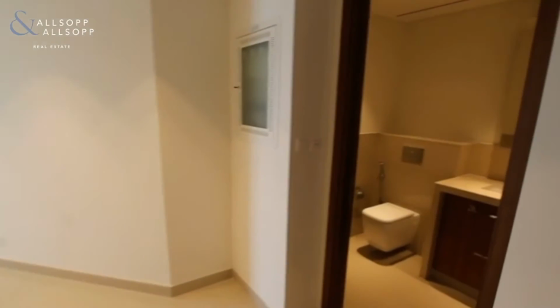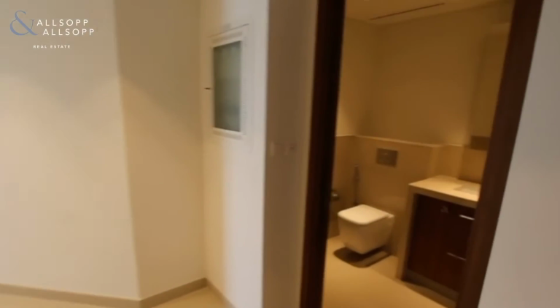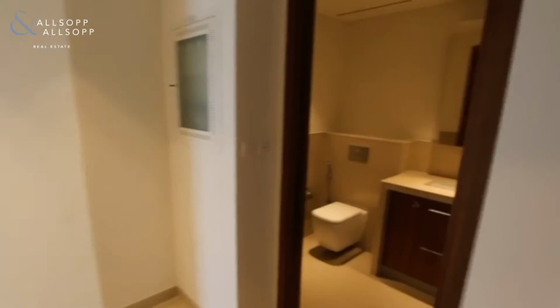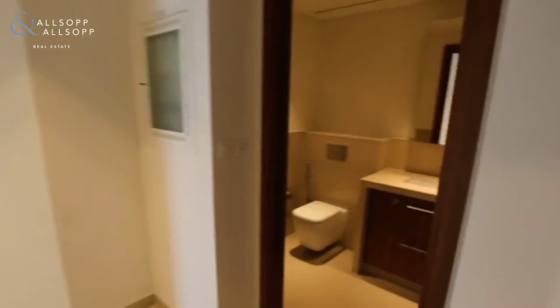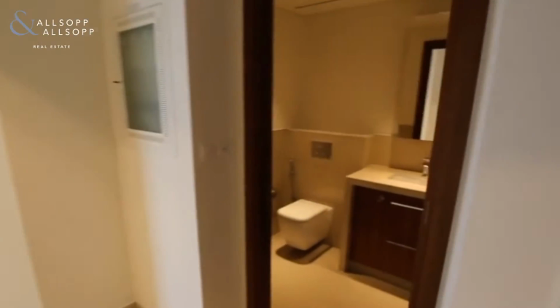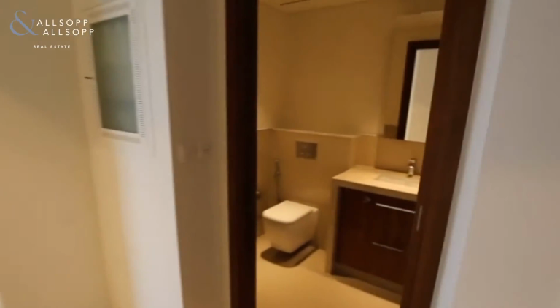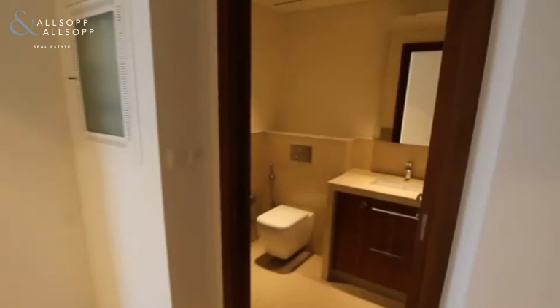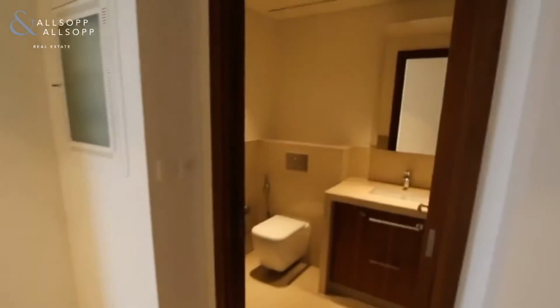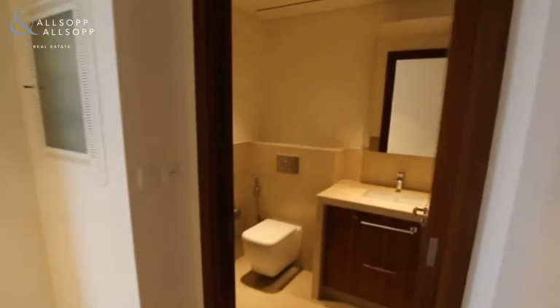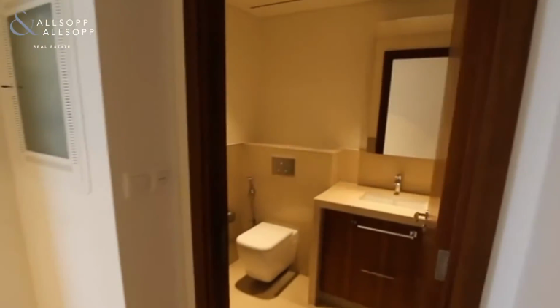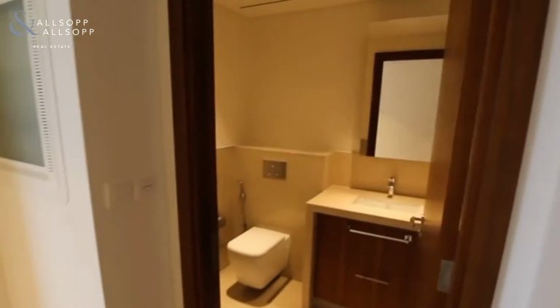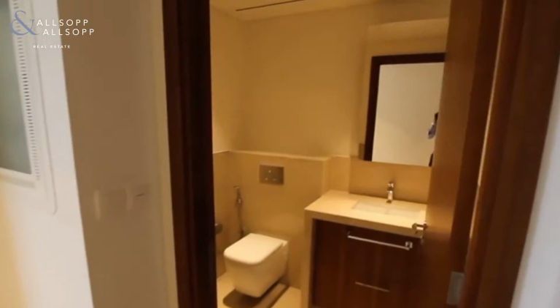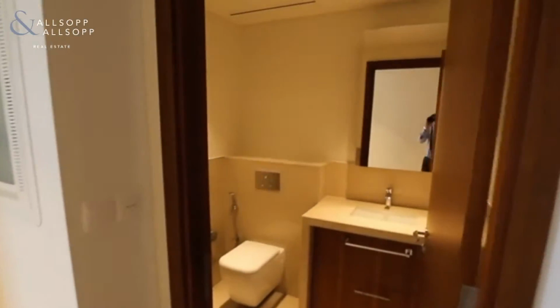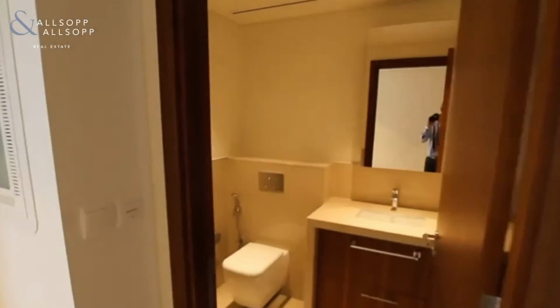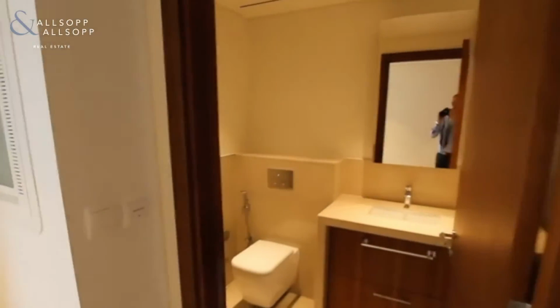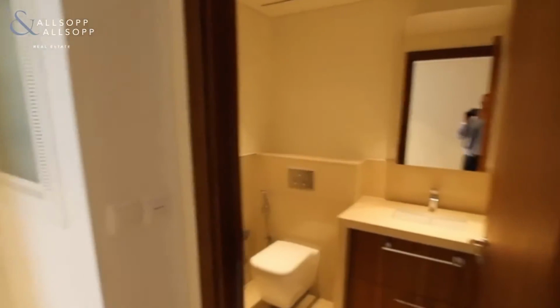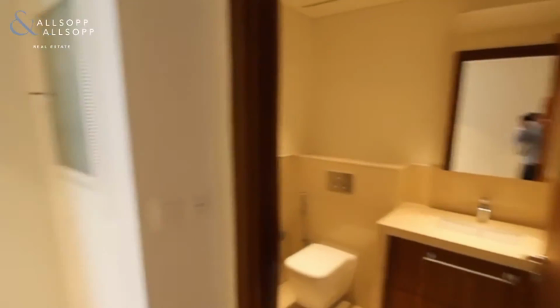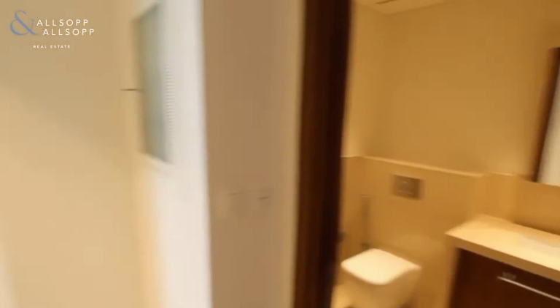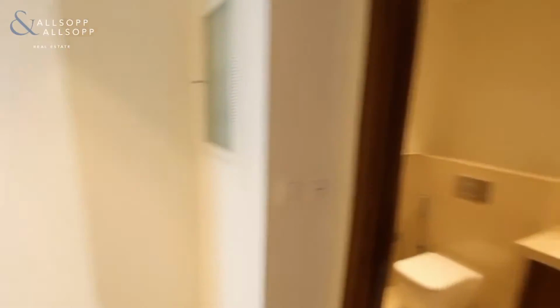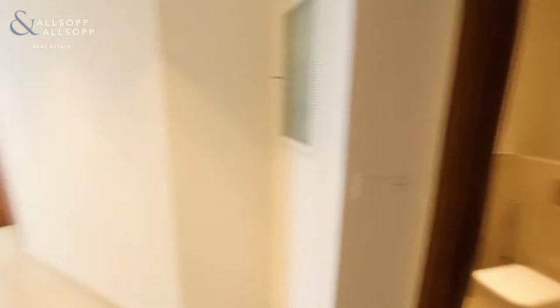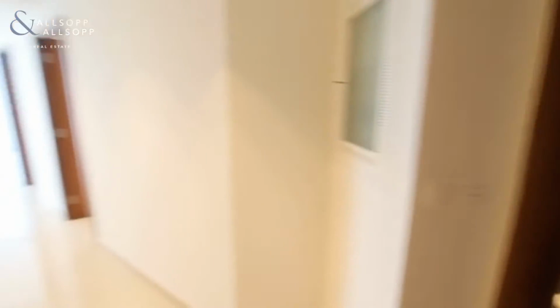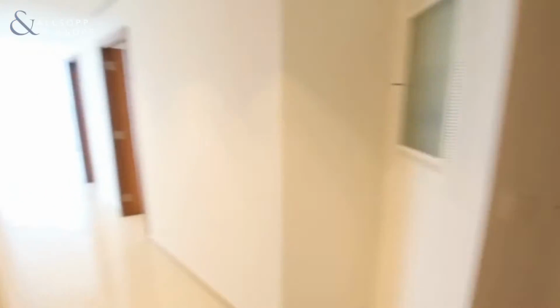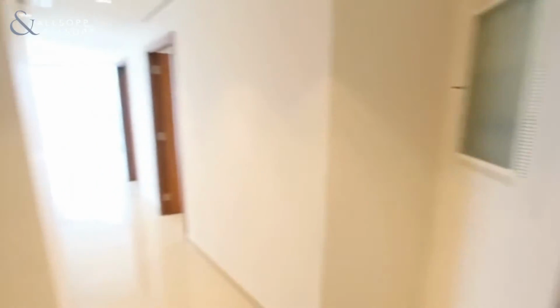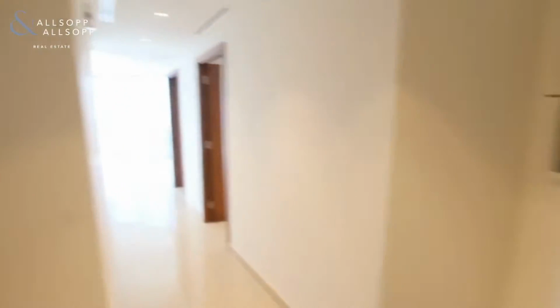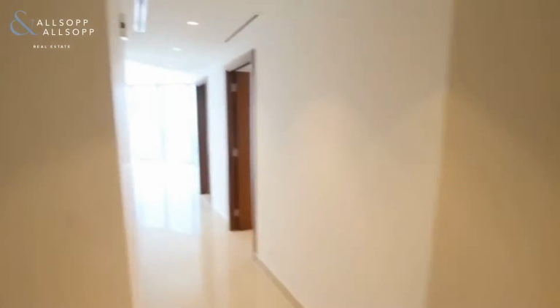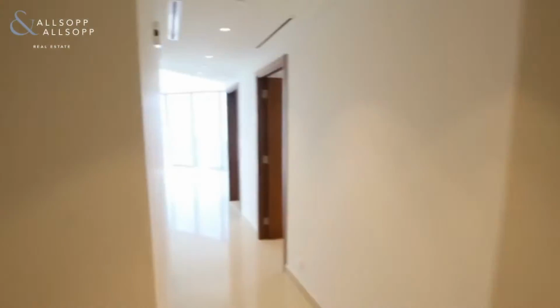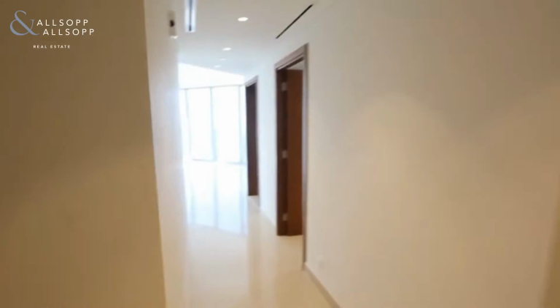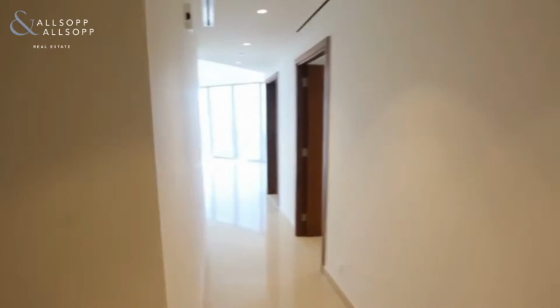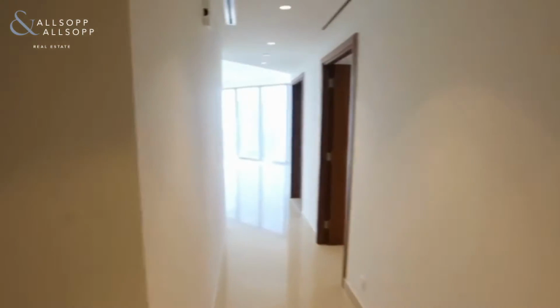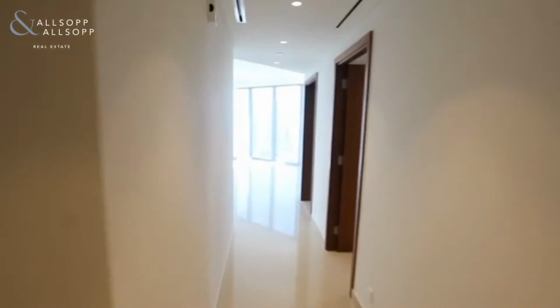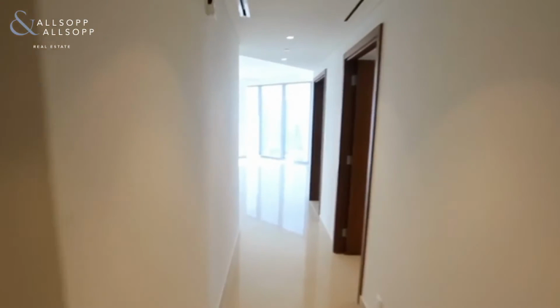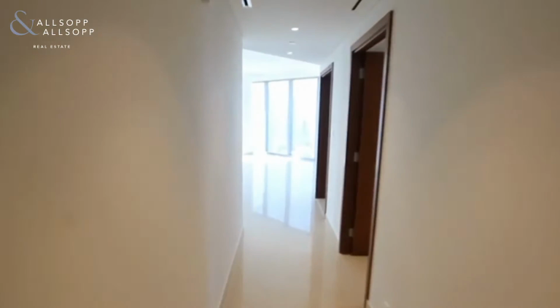Andaro here from Allsop and Allsop Real Estate. This is a corner two bedroom in Boulevard Point.